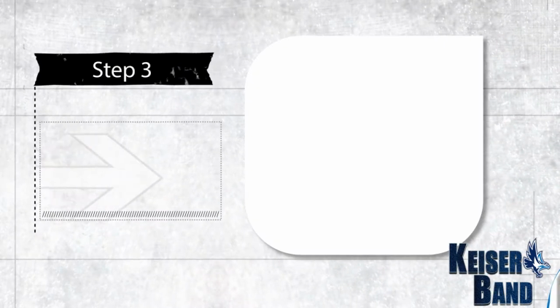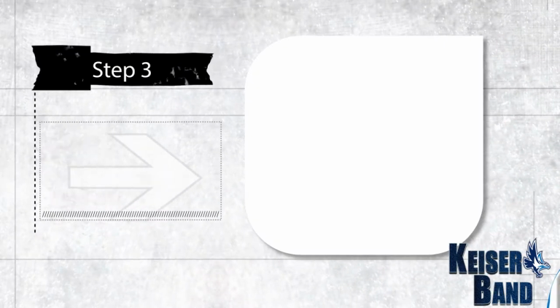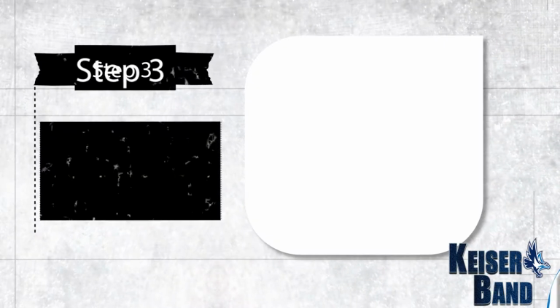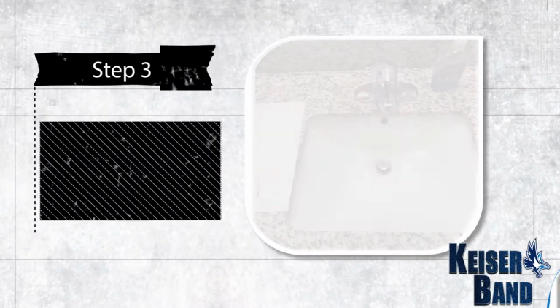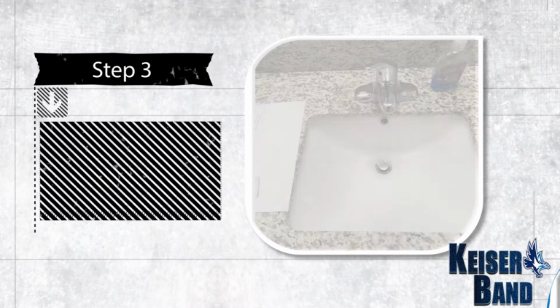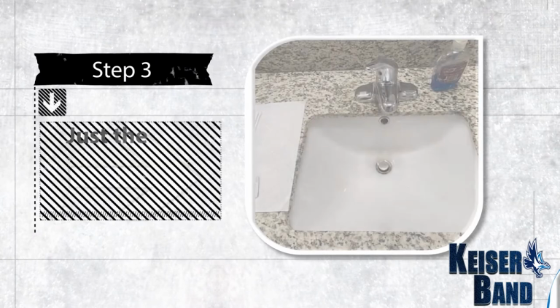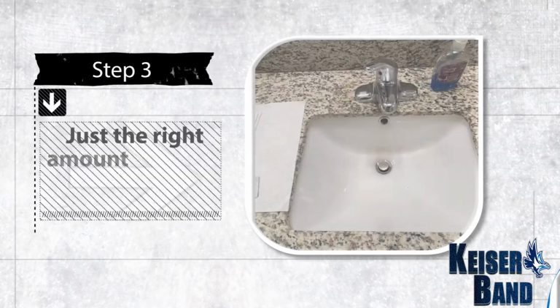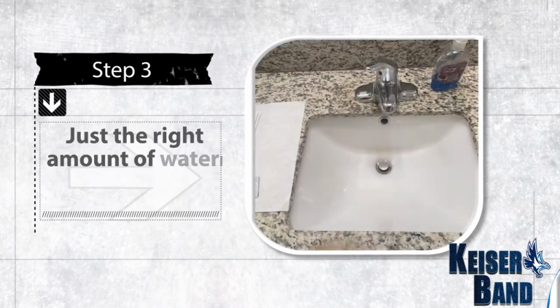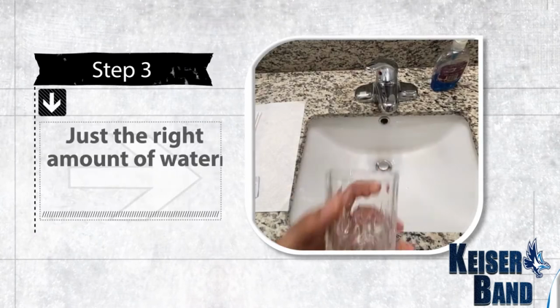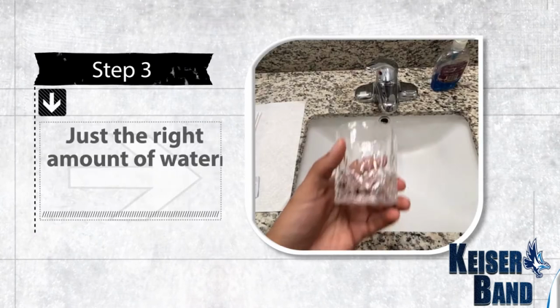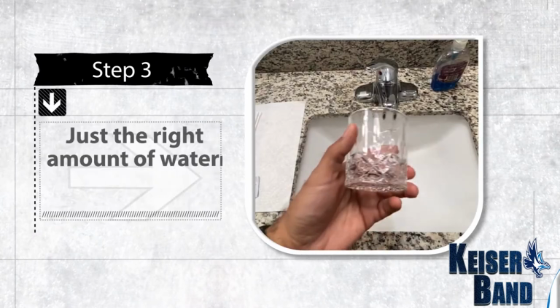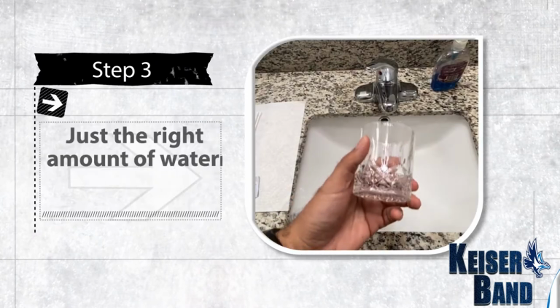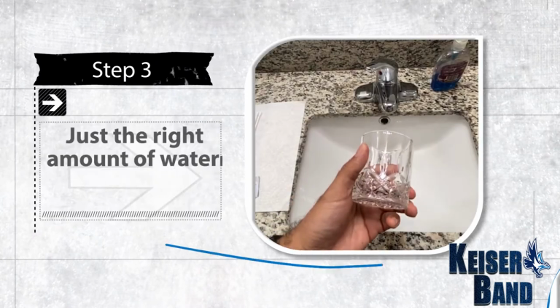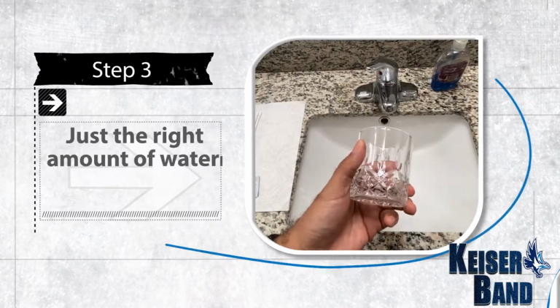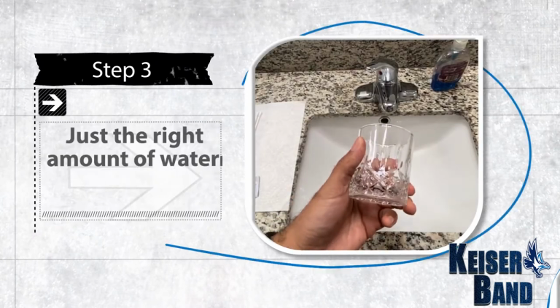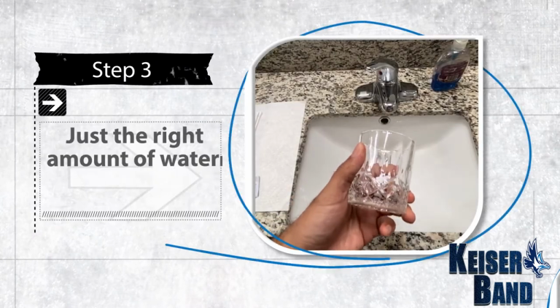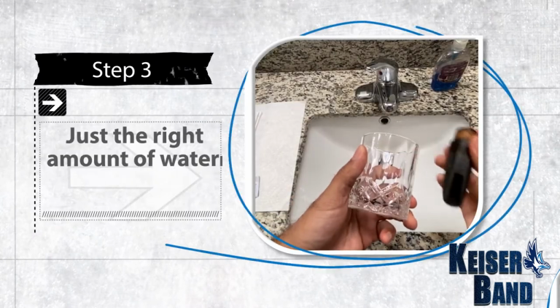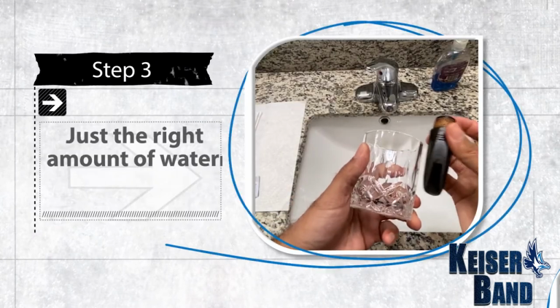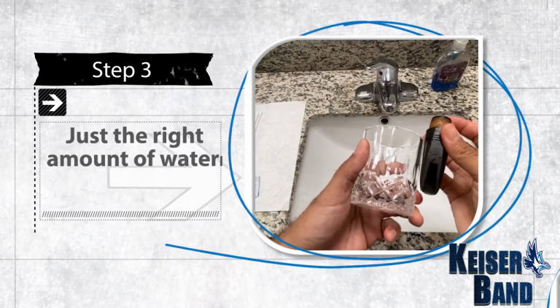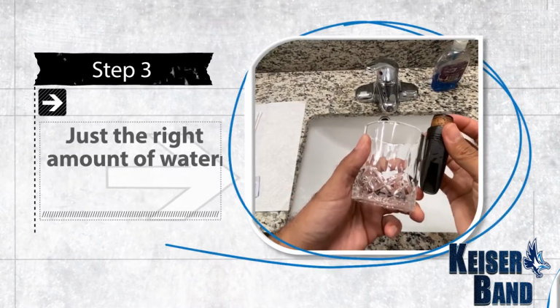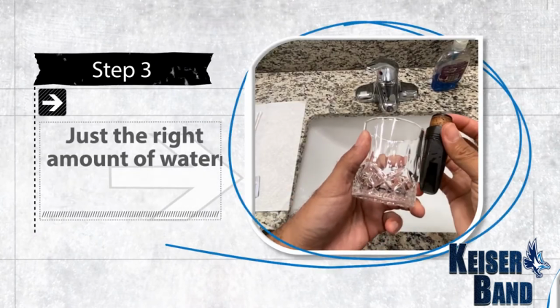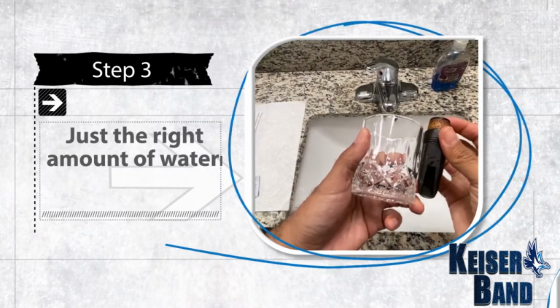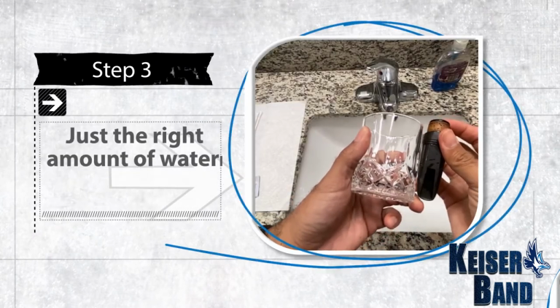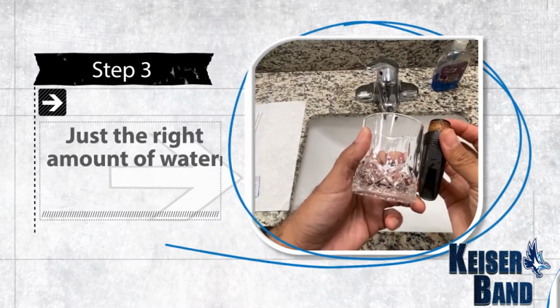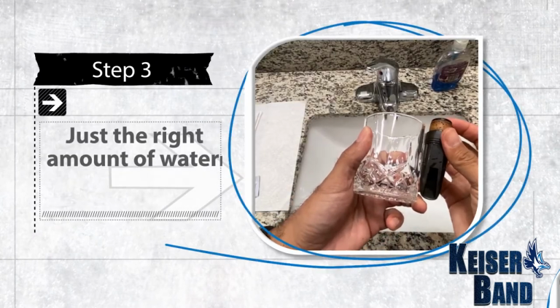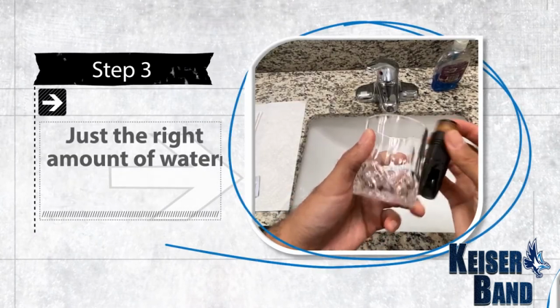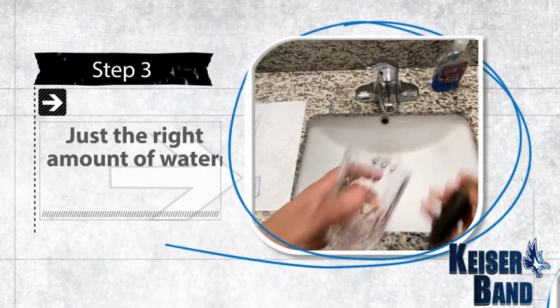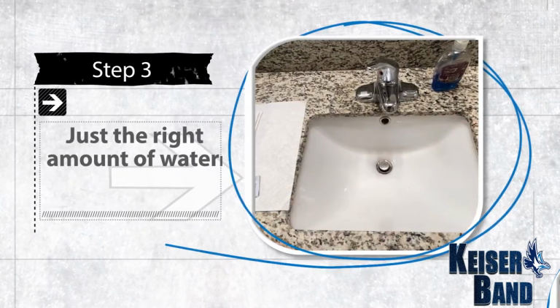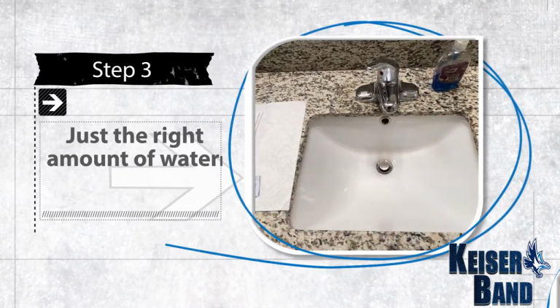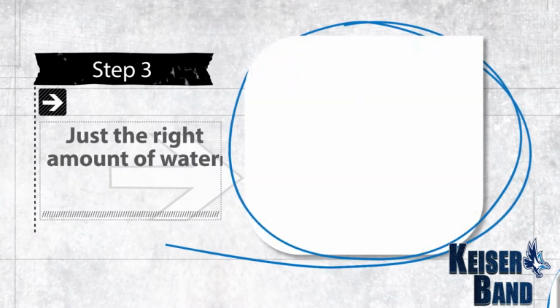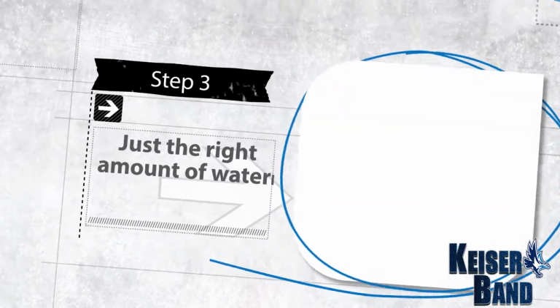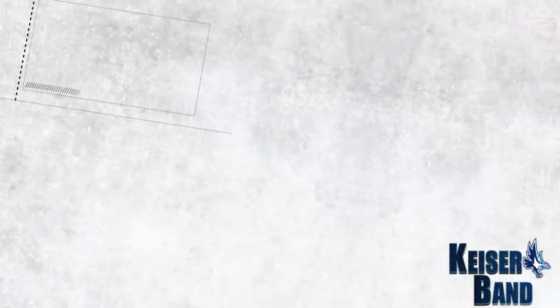Step three: add just the right amount of water, so the water or bubbles do not reach the core.